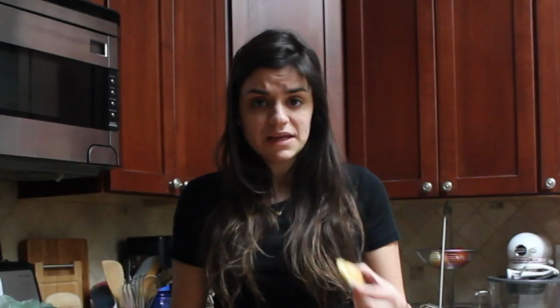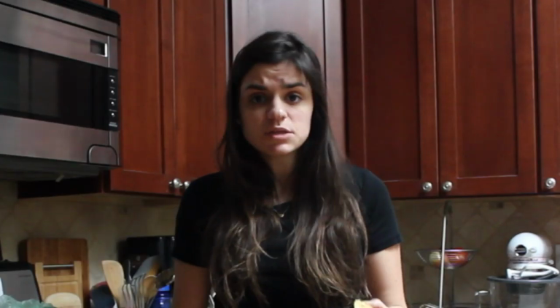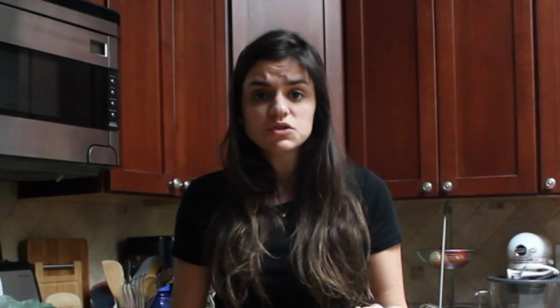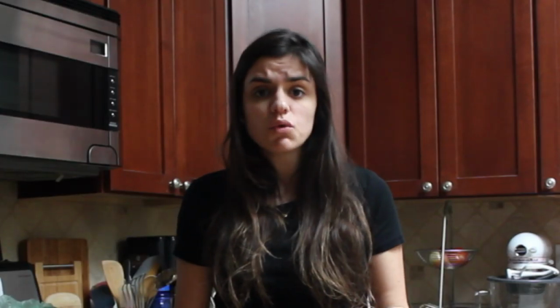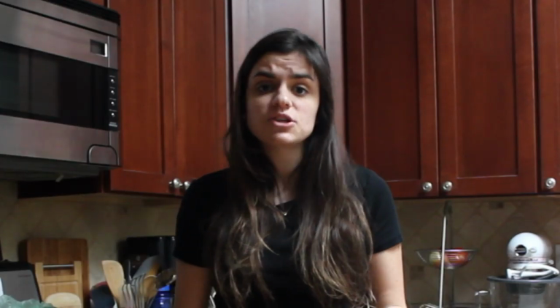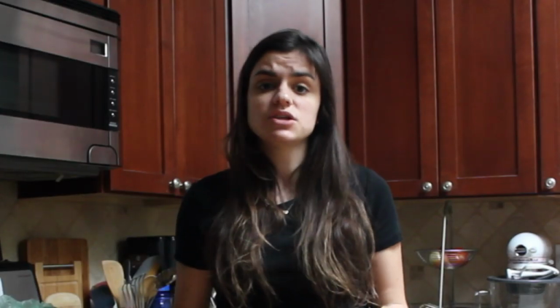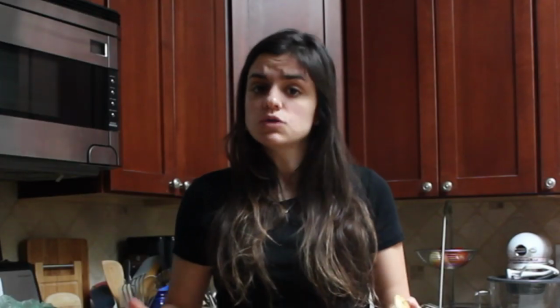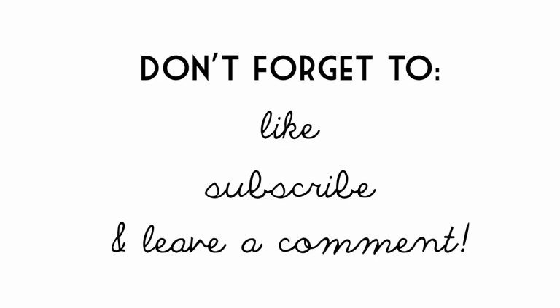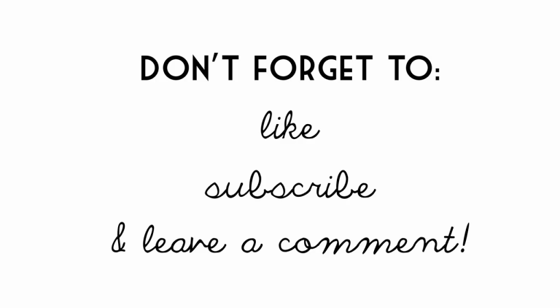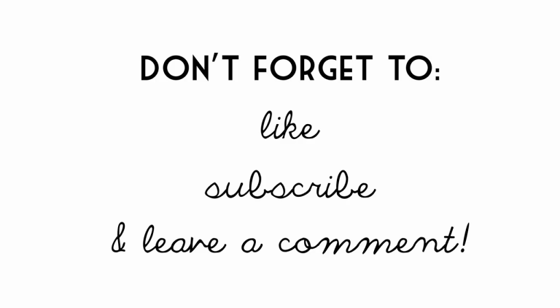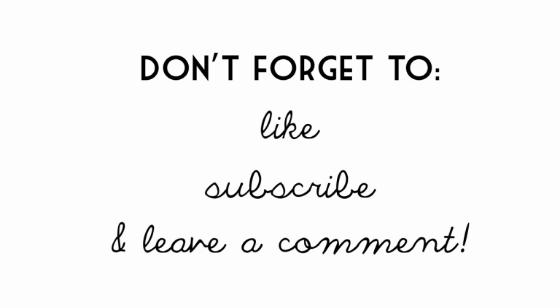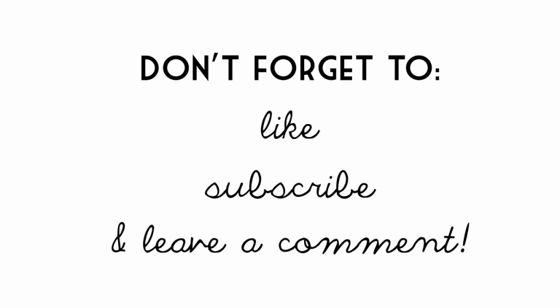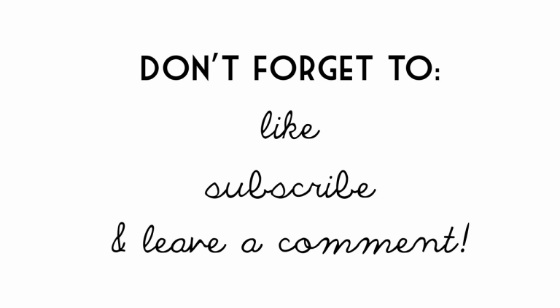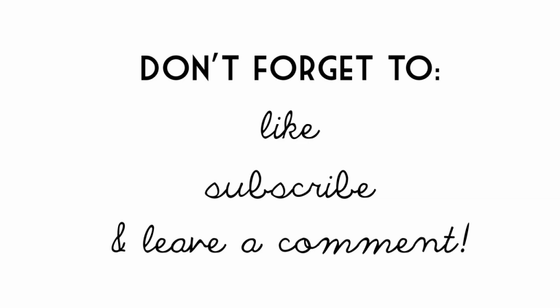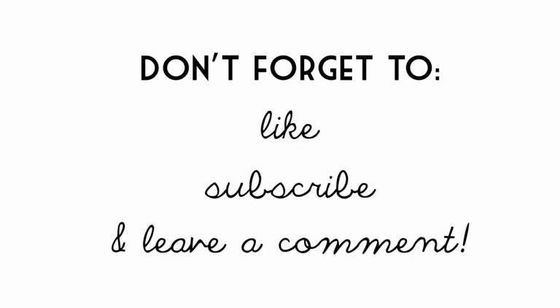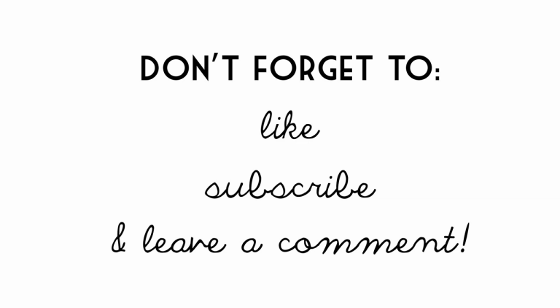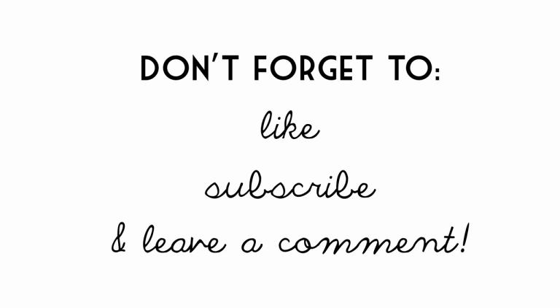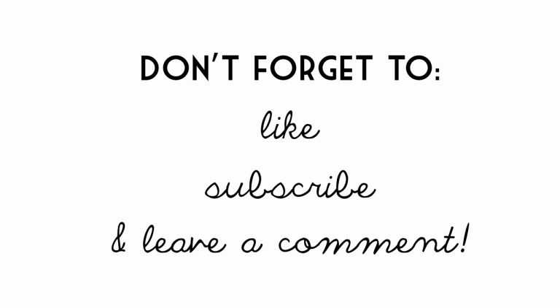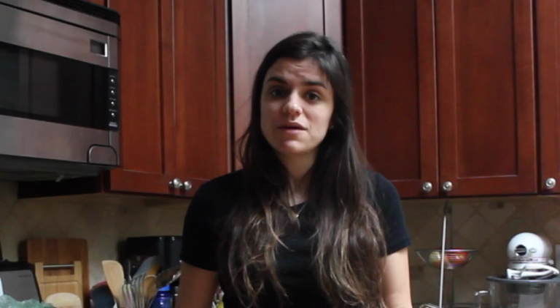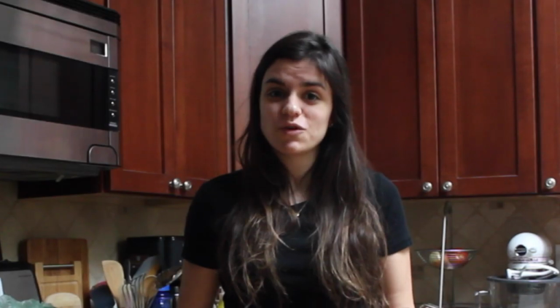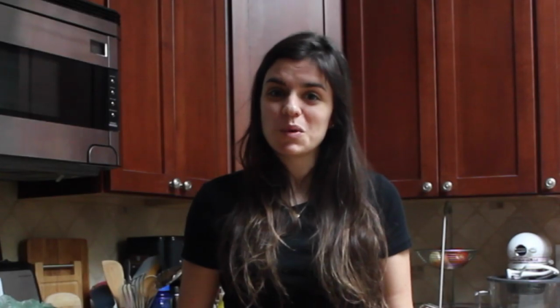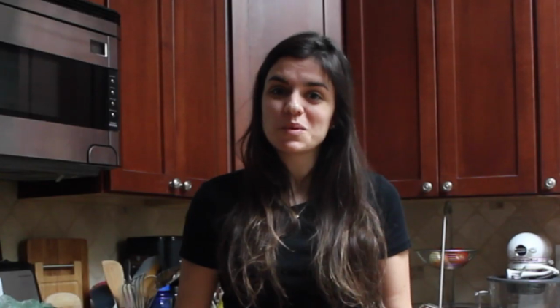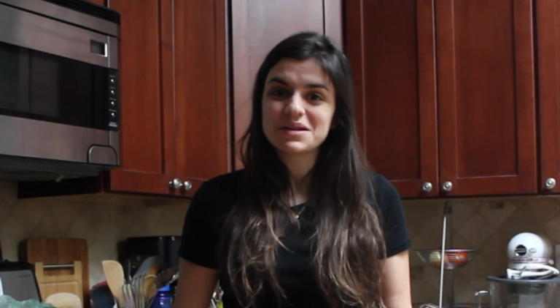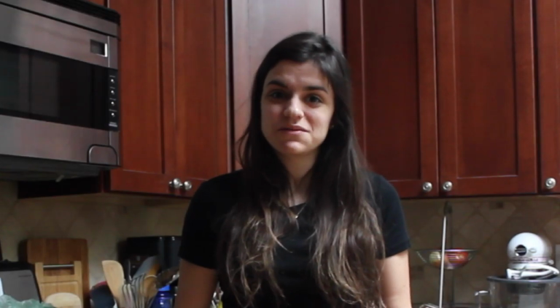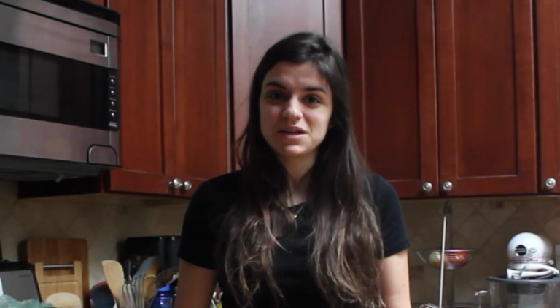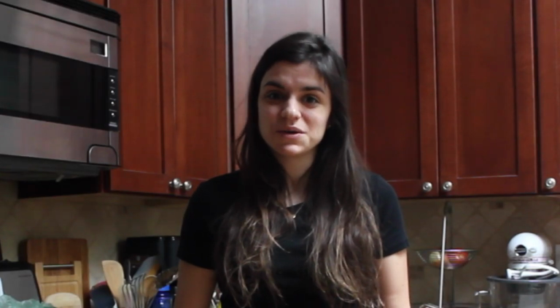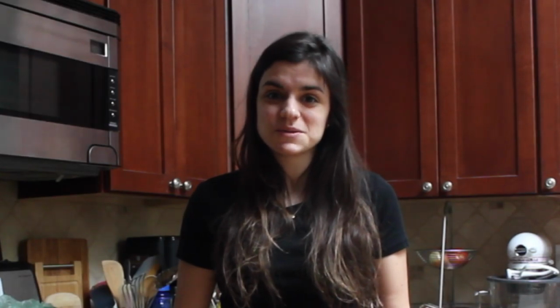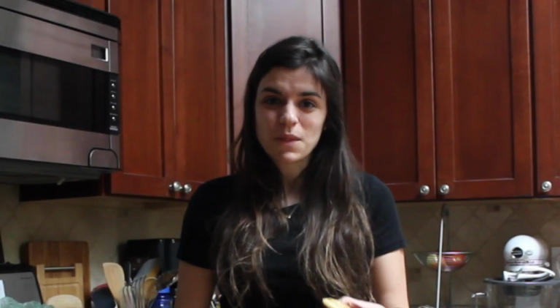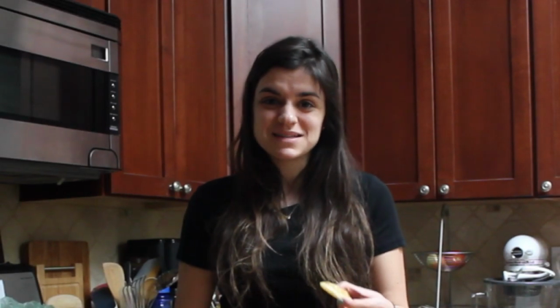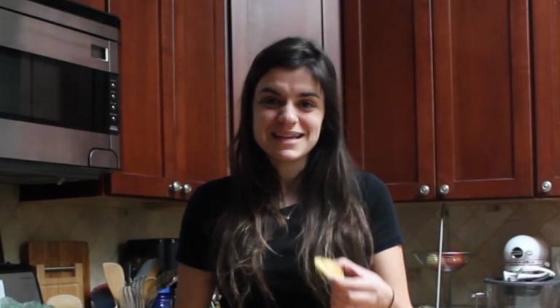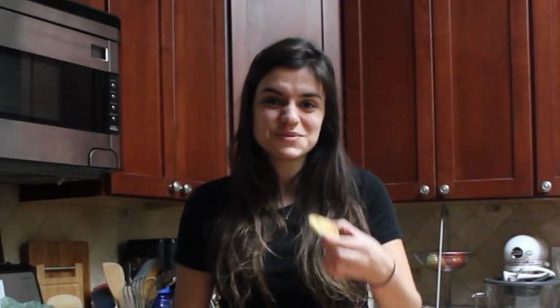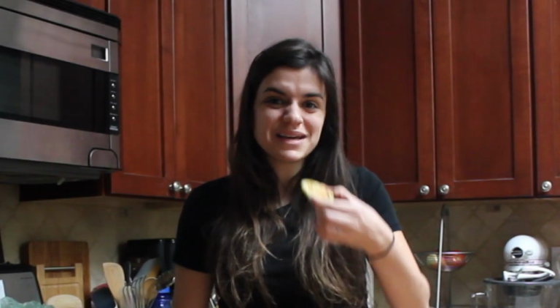Thanks so much for watching. Don't forget to like, subscribe, and leave a comment for more weekly videos. See you next week!